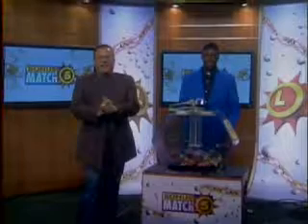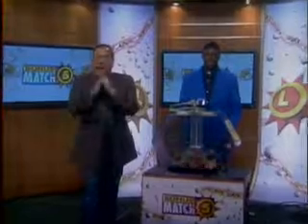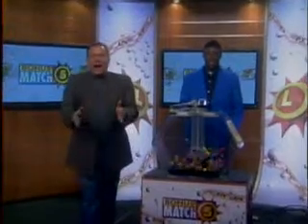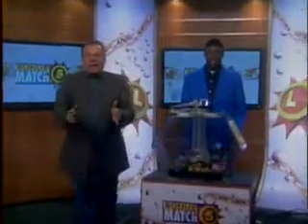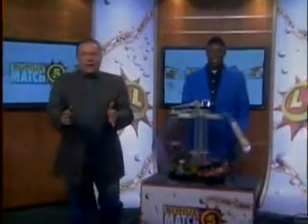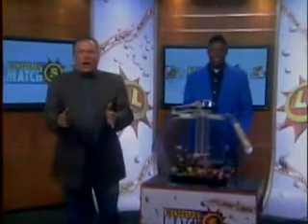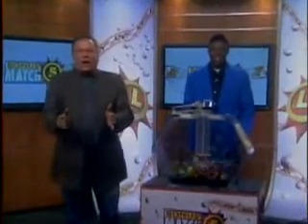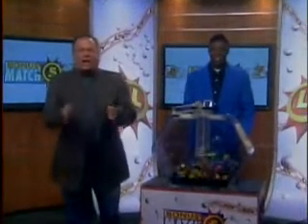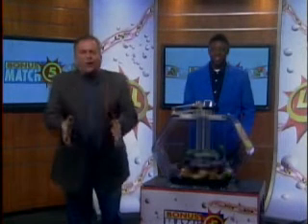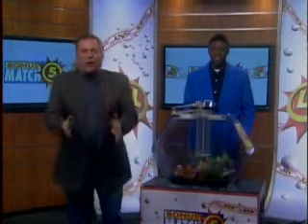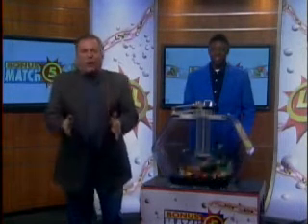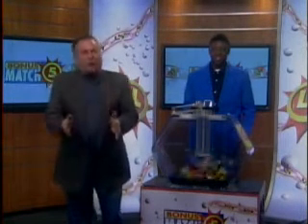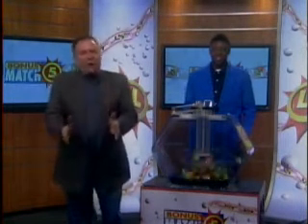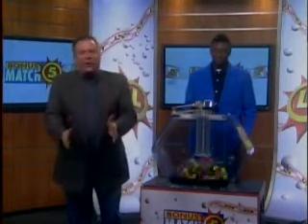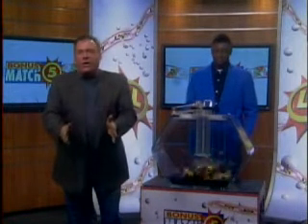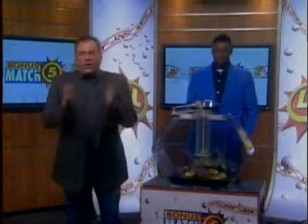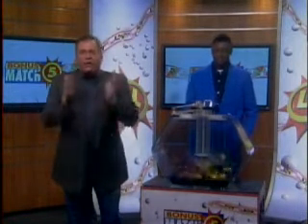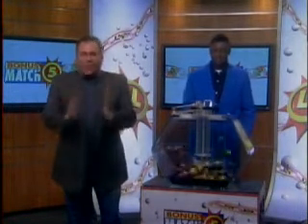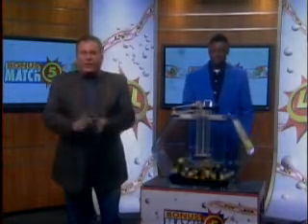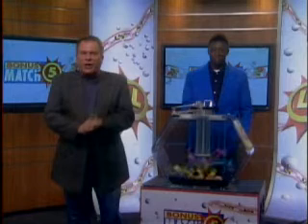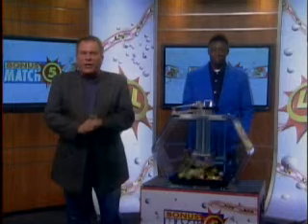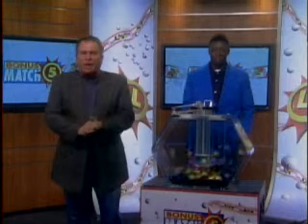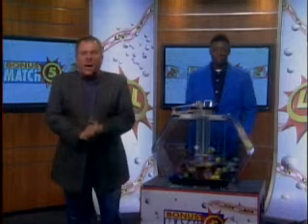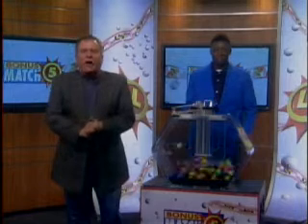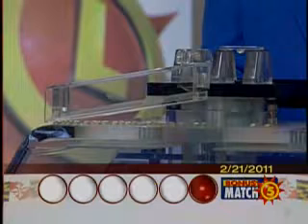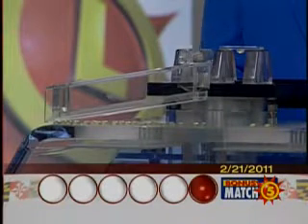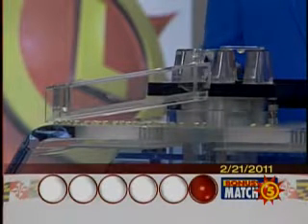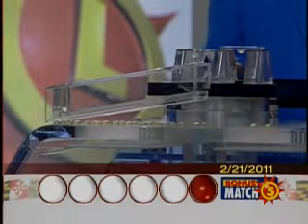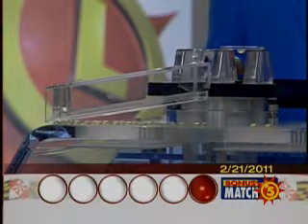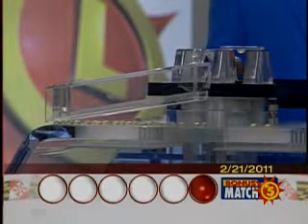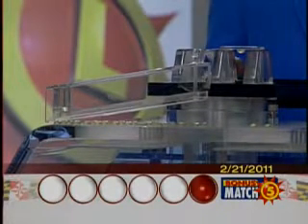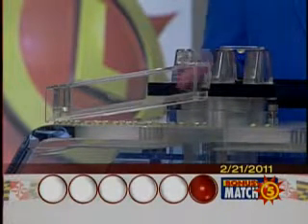Hey now, I'm Stash from 98 Rock here with lottery drawing official Brian Pullen. And it's time for your Bonus Match 5 drawing with a top prize of $50,000. Let's play.